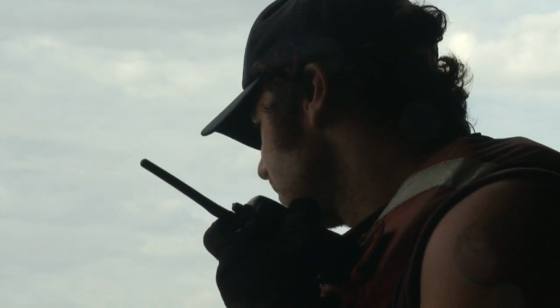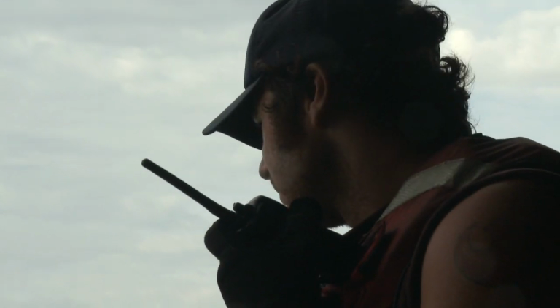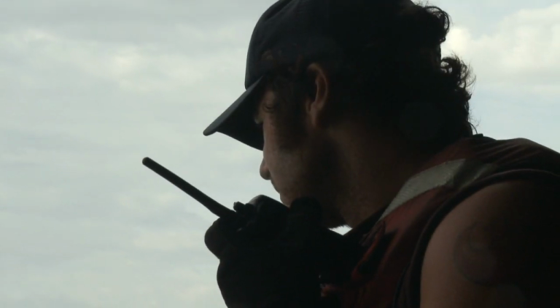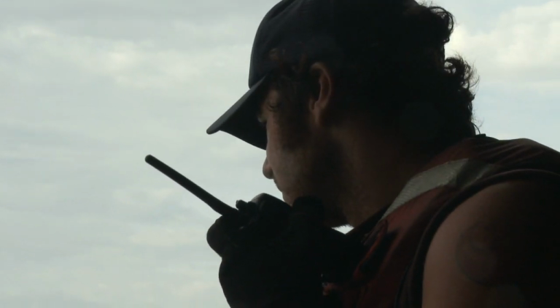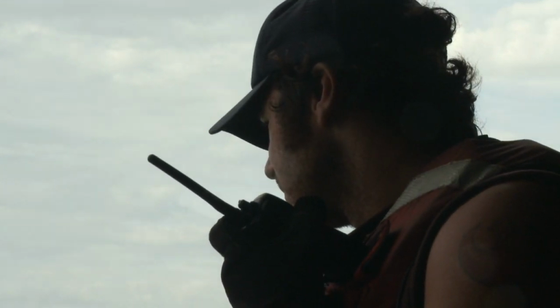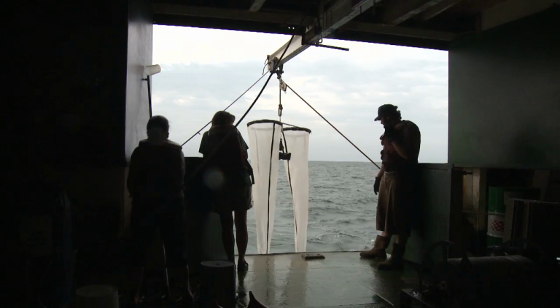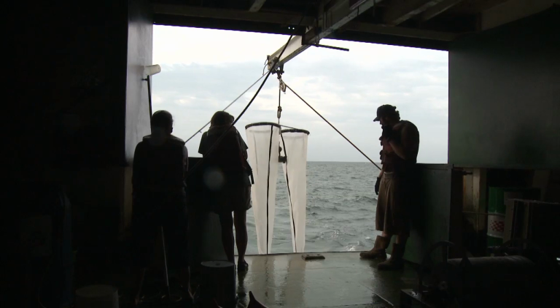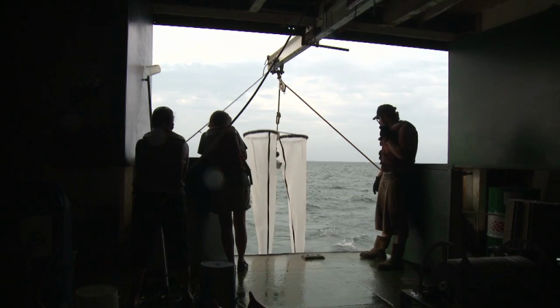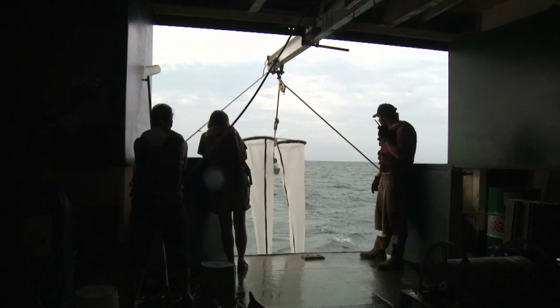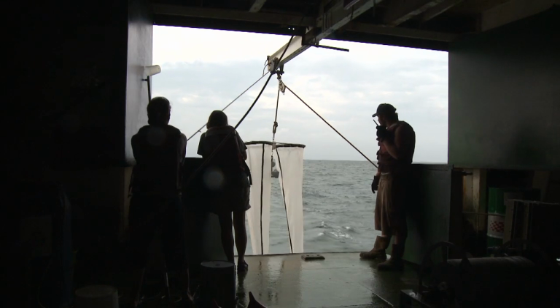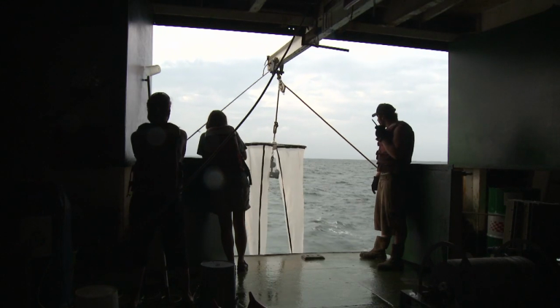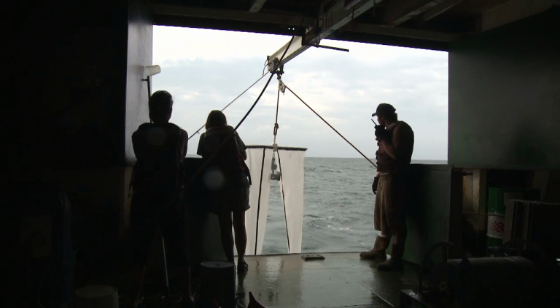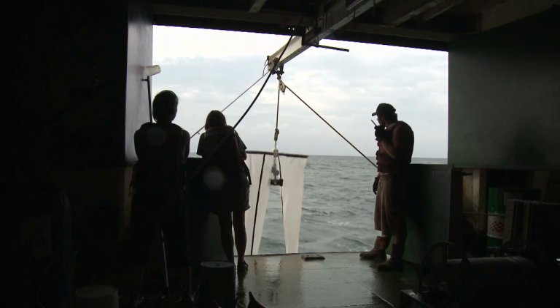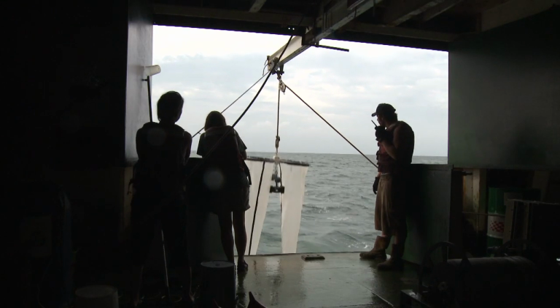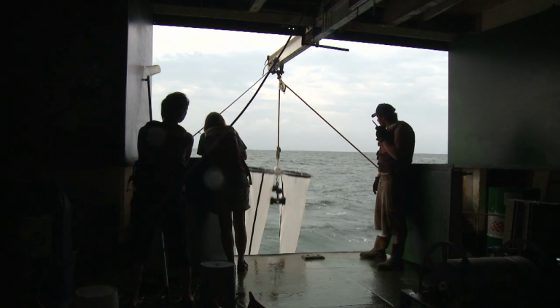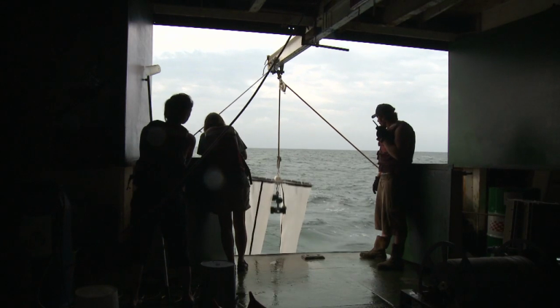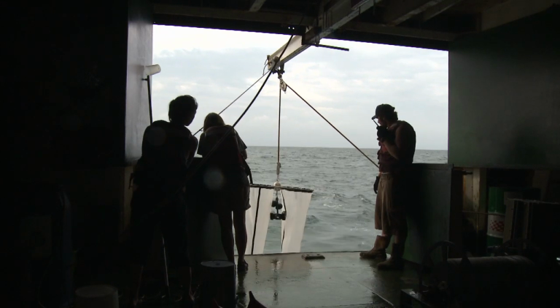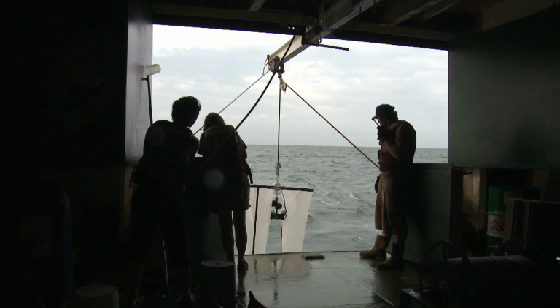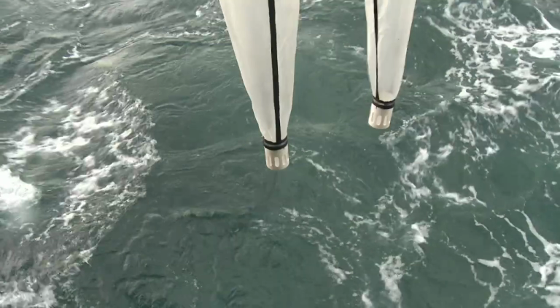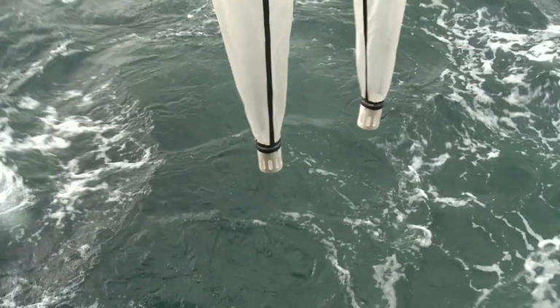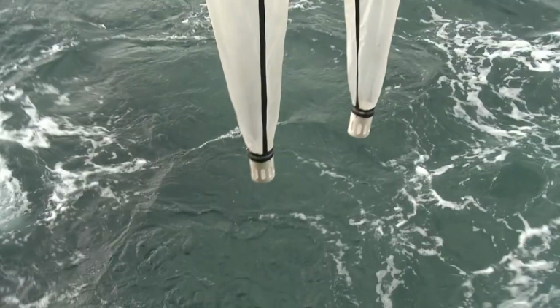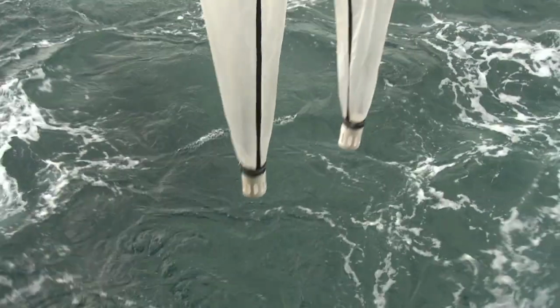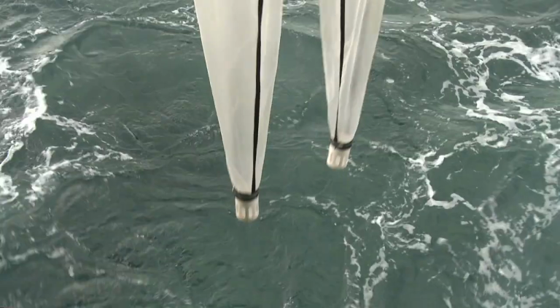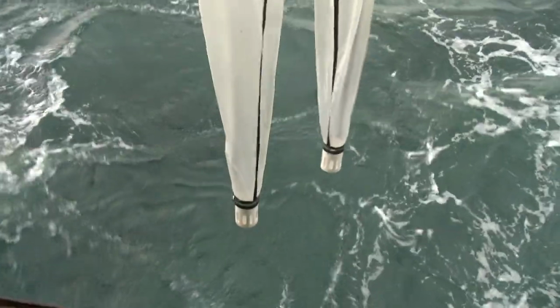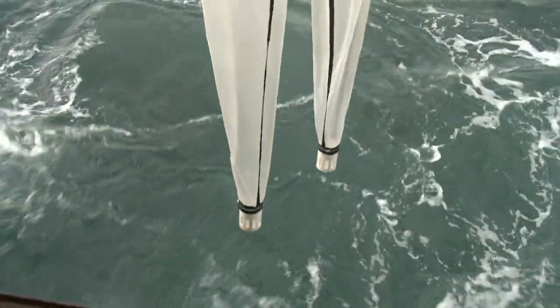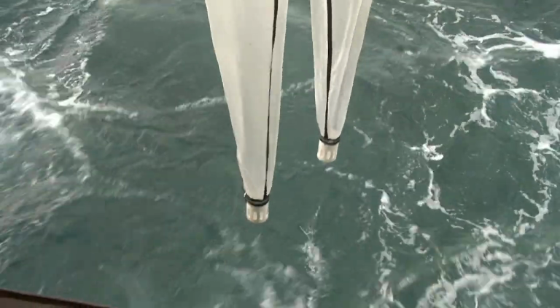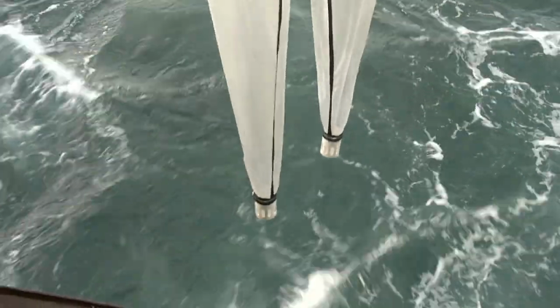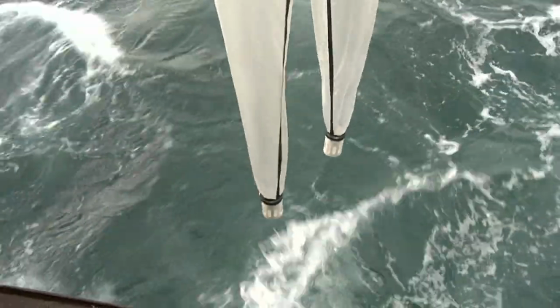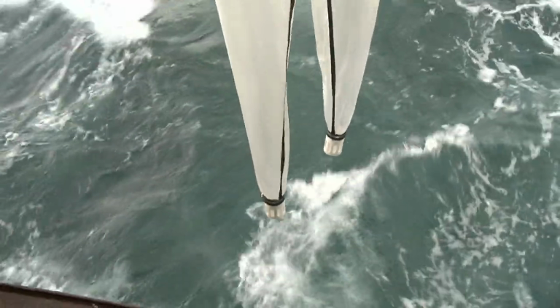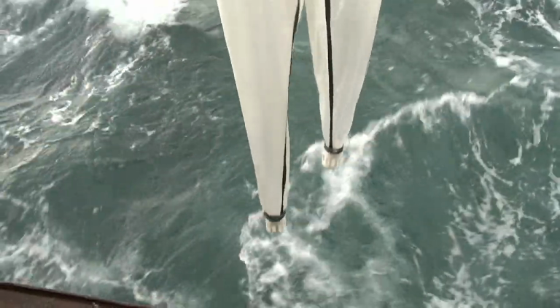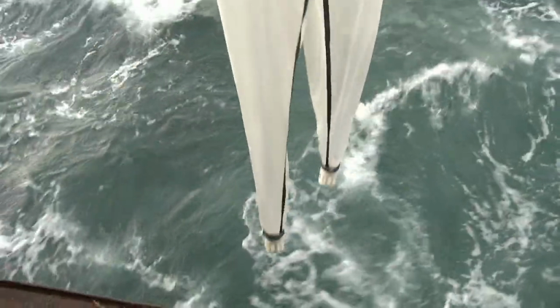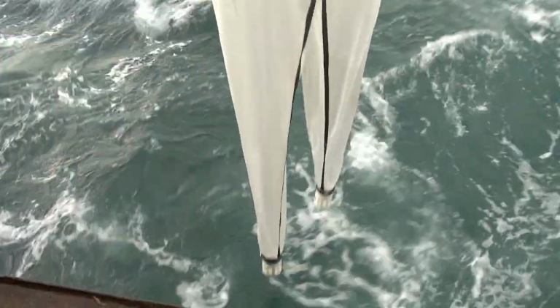In order to sample these blue crab larvae, we tow a net with a very fine mesh through the surface of the ocean.